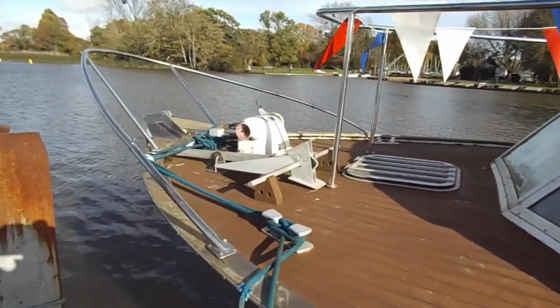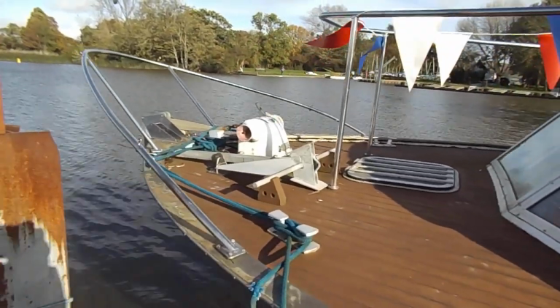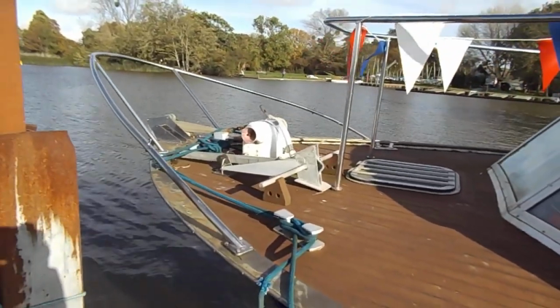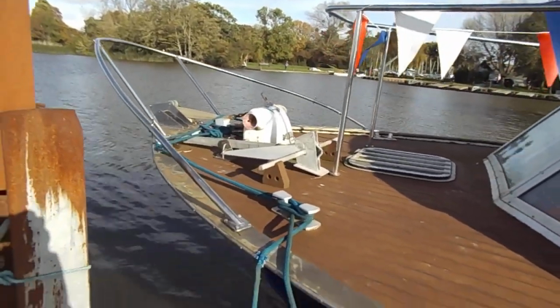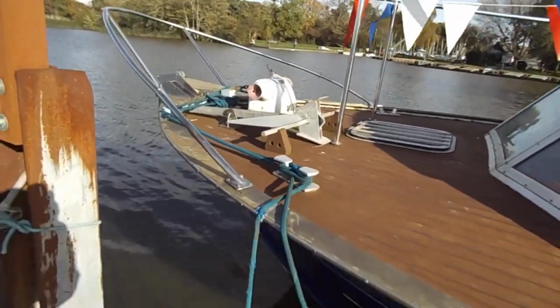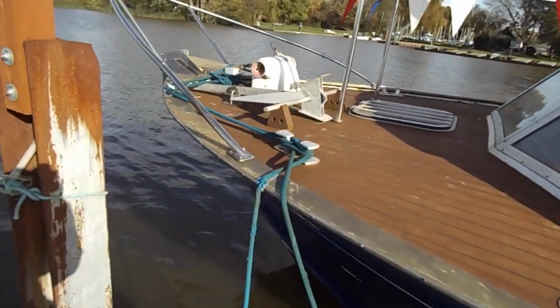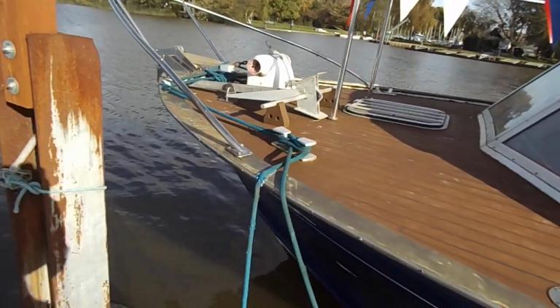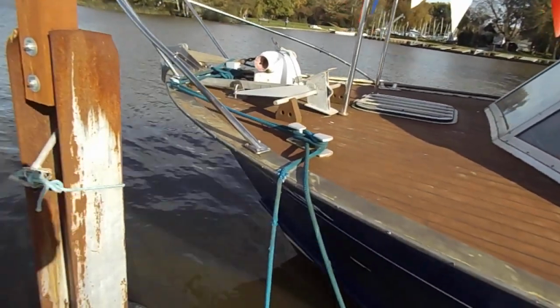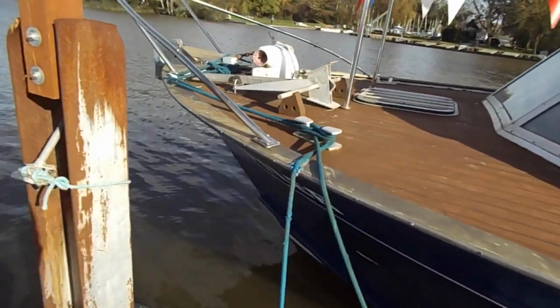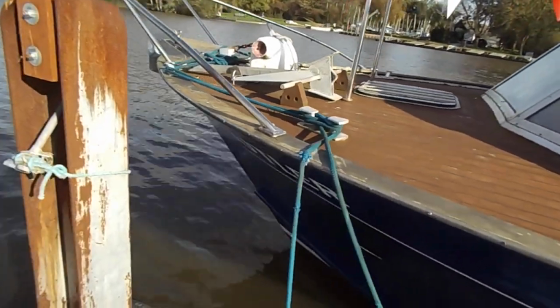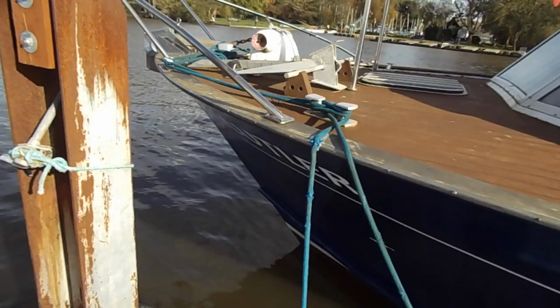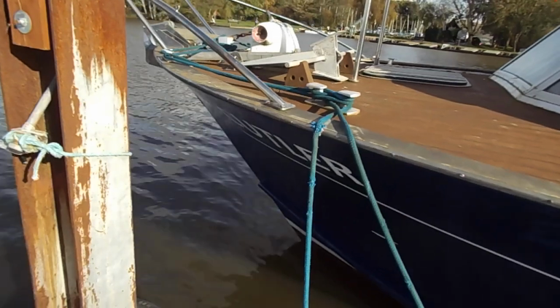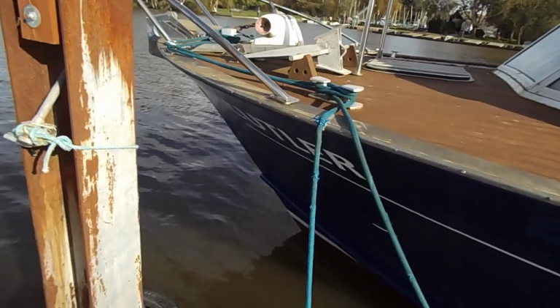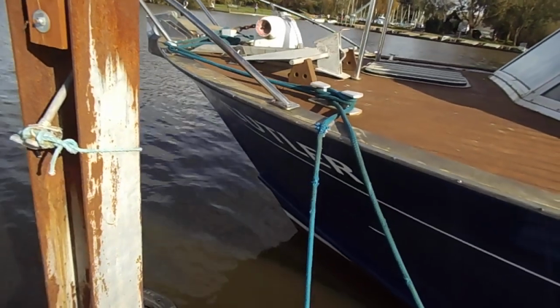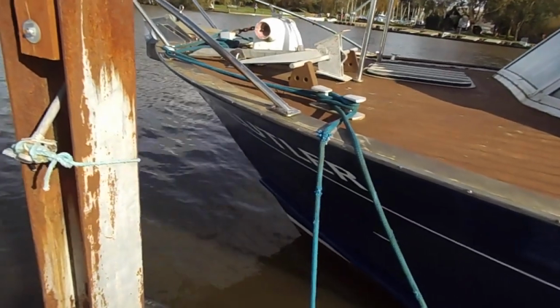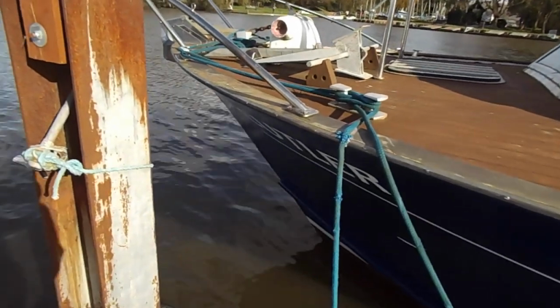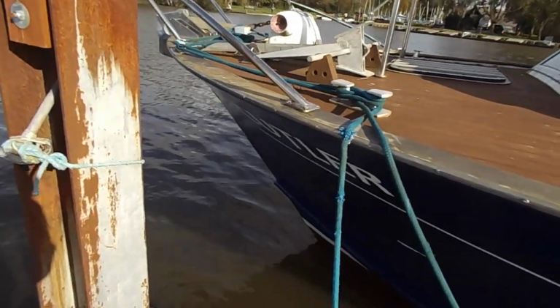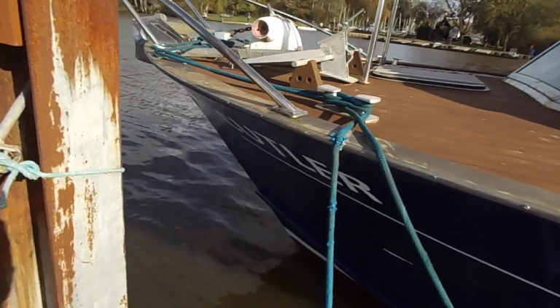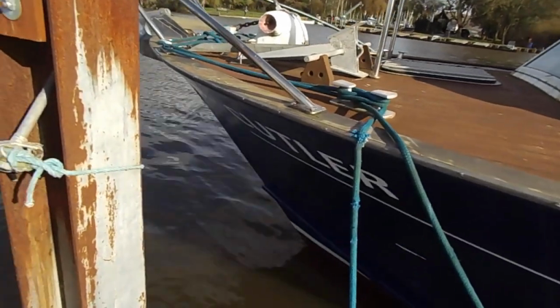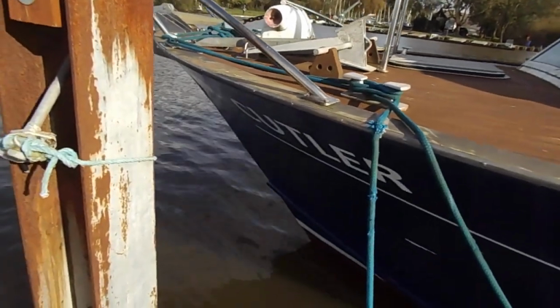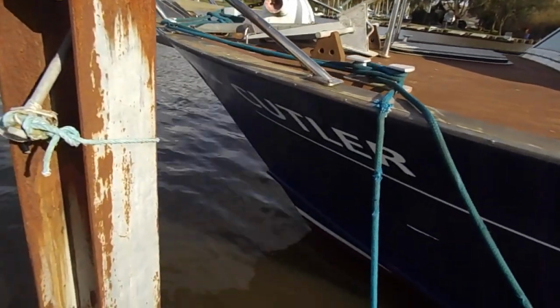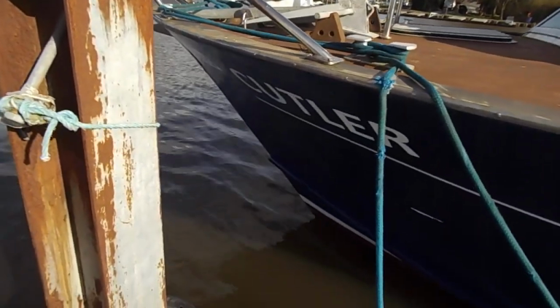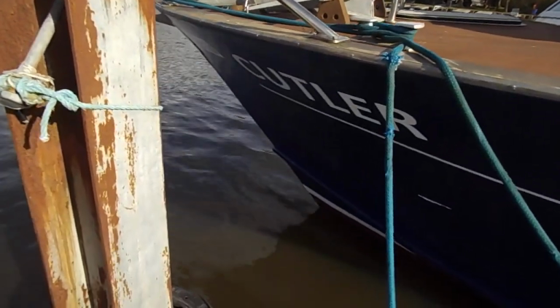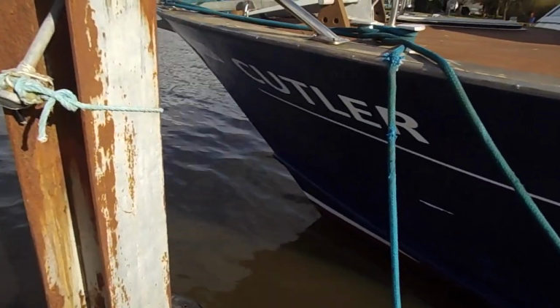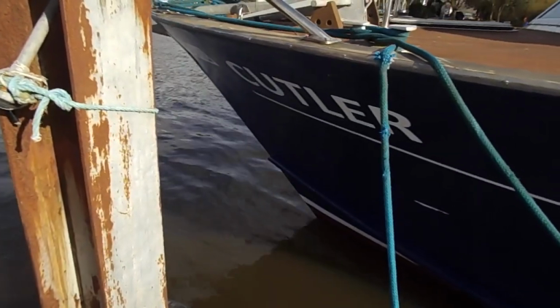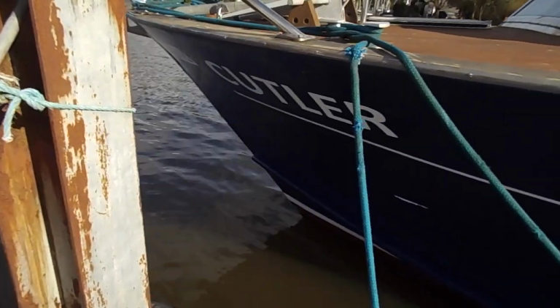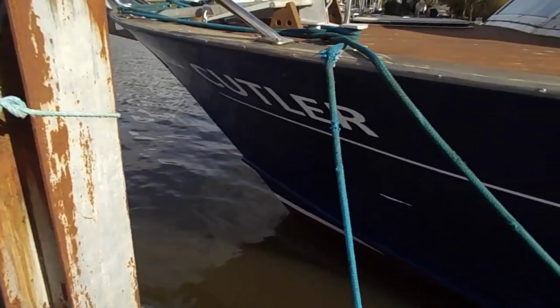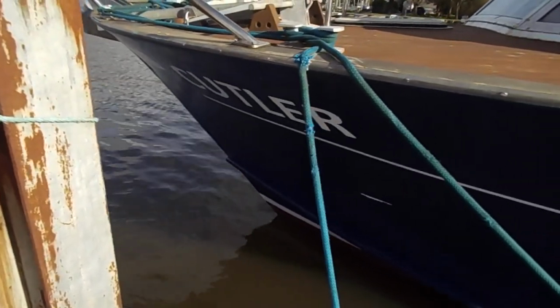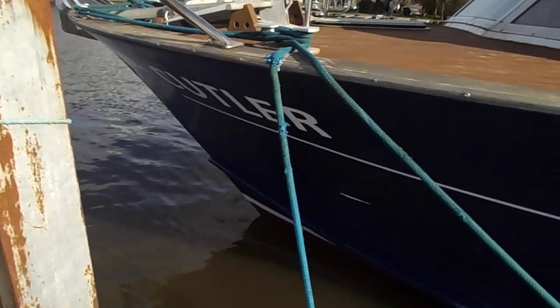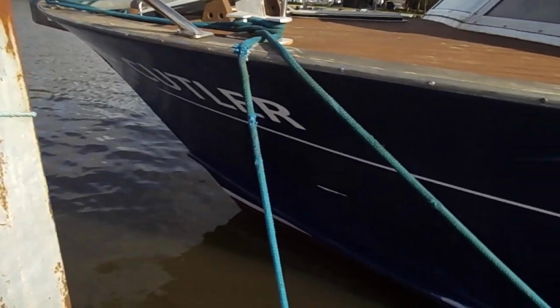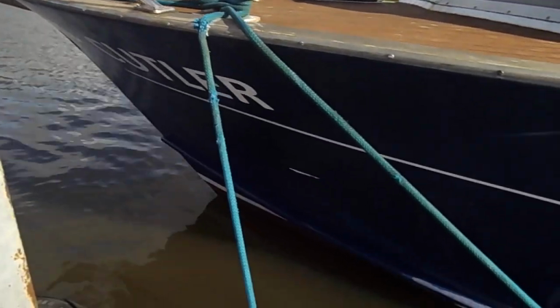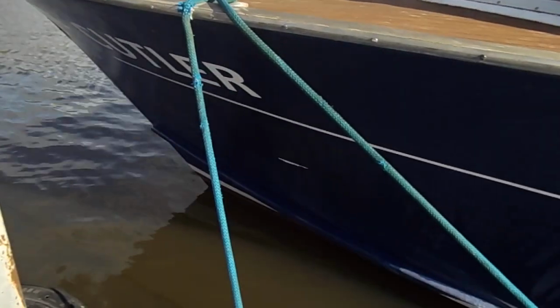Apologies — unable to get the bow shot because of the way it's moored at the moment, but you'll get some good idea.